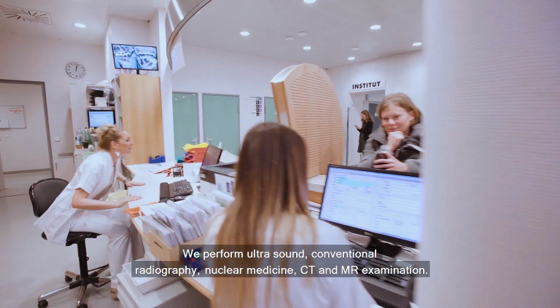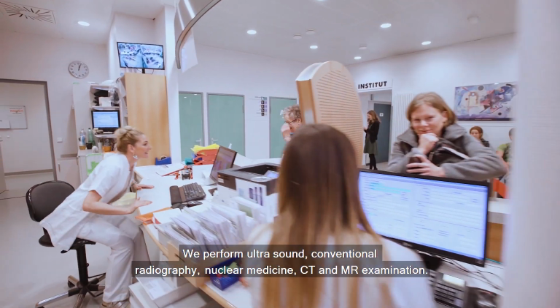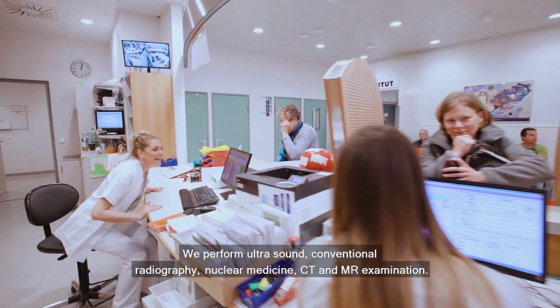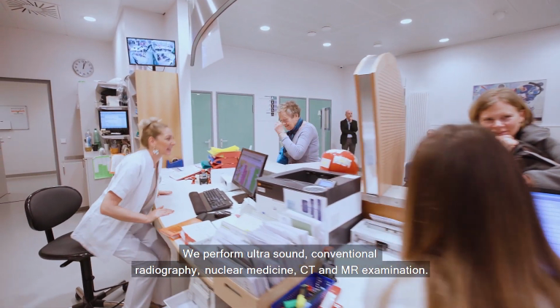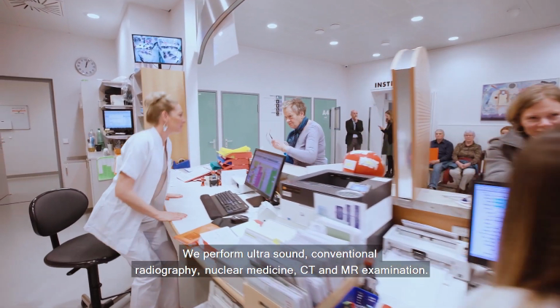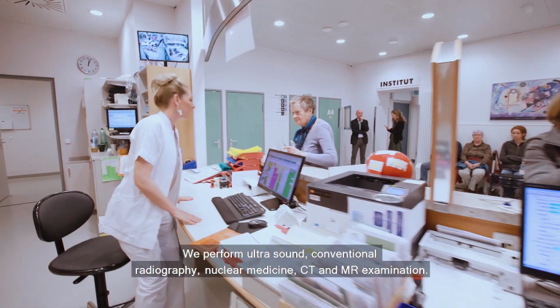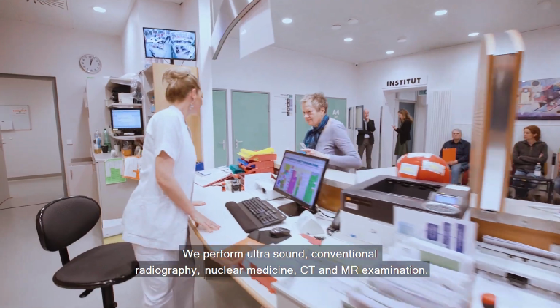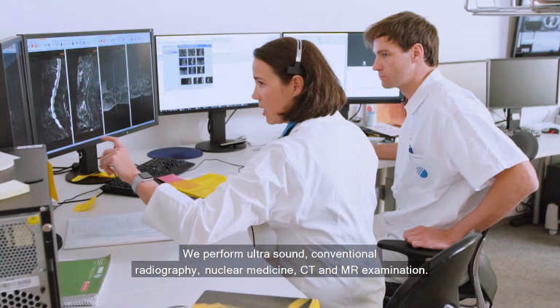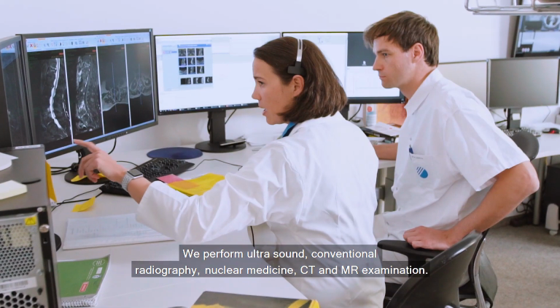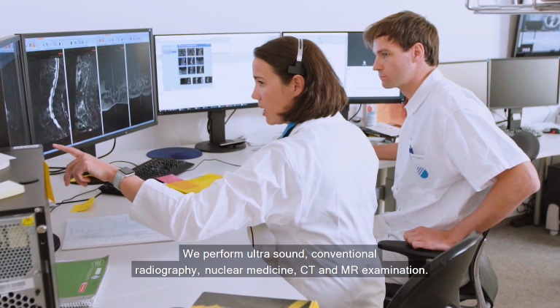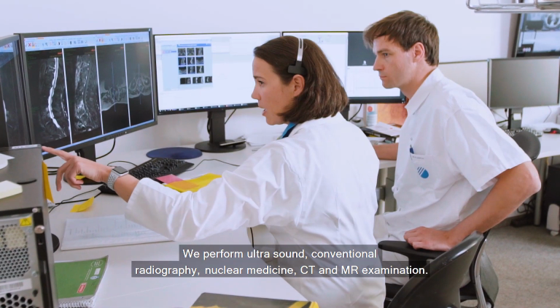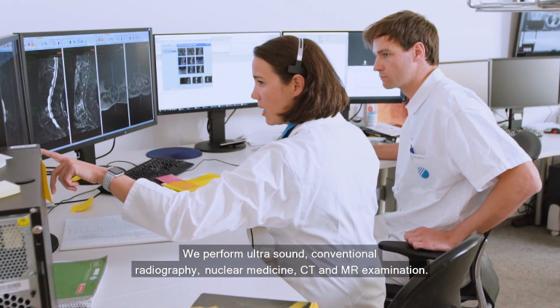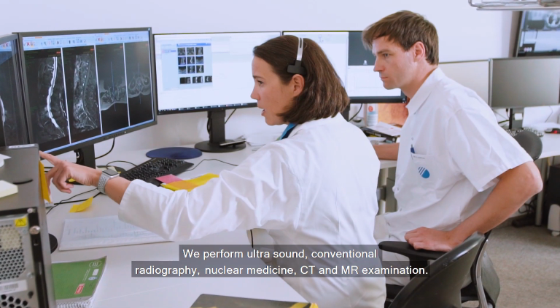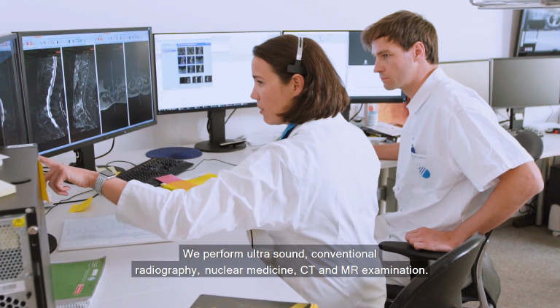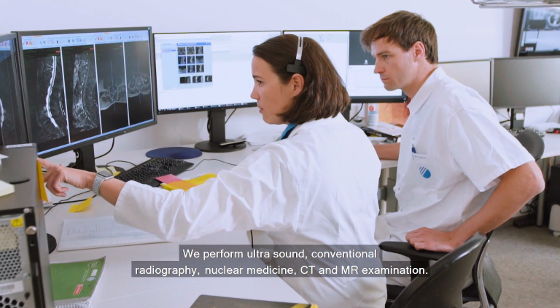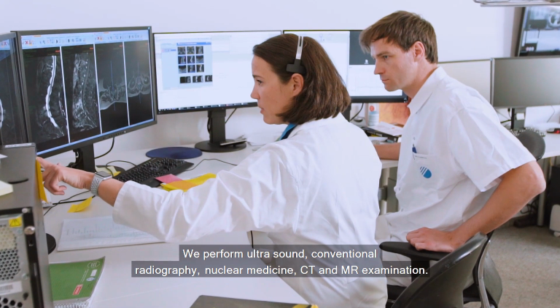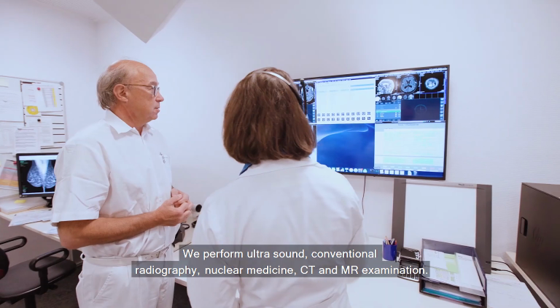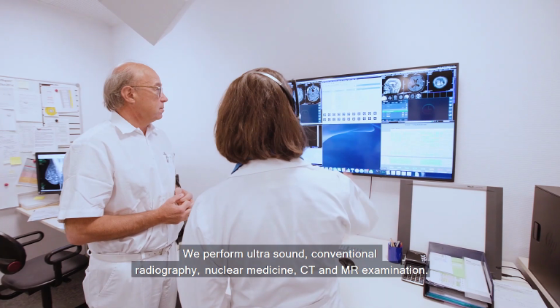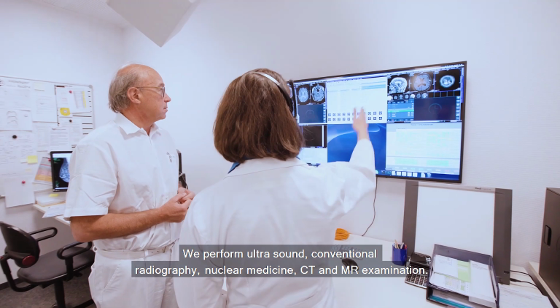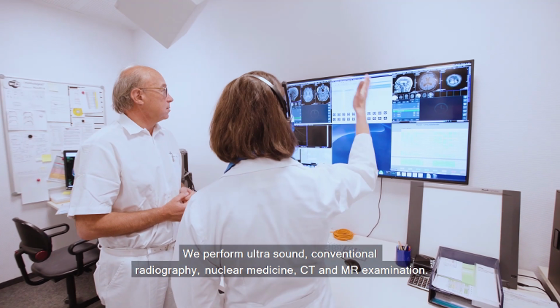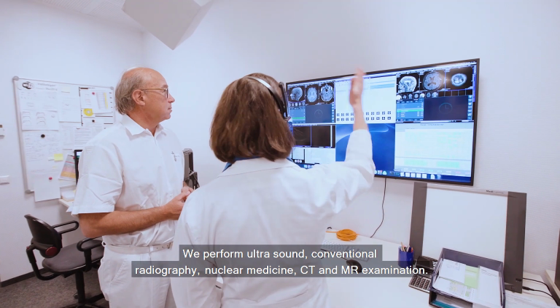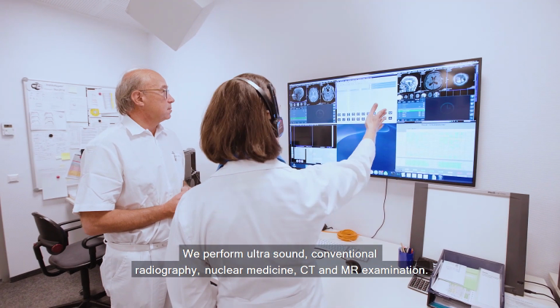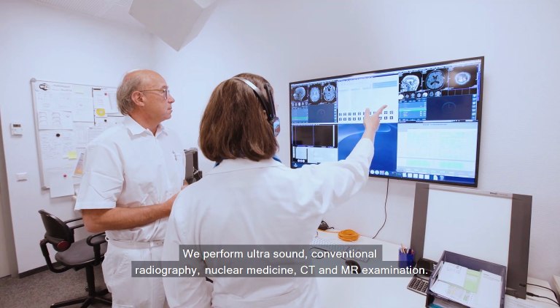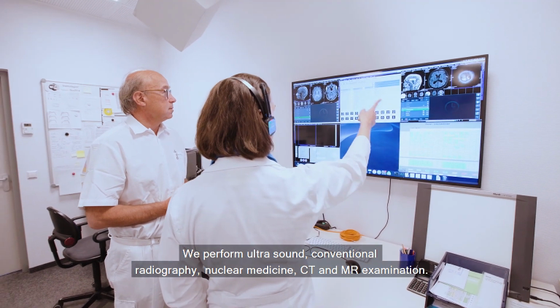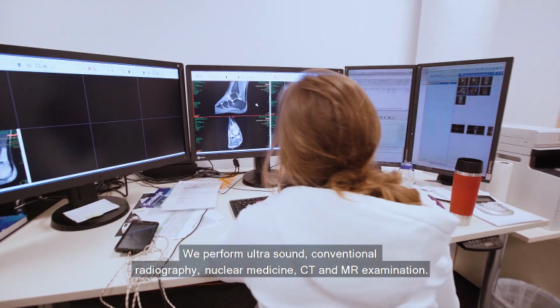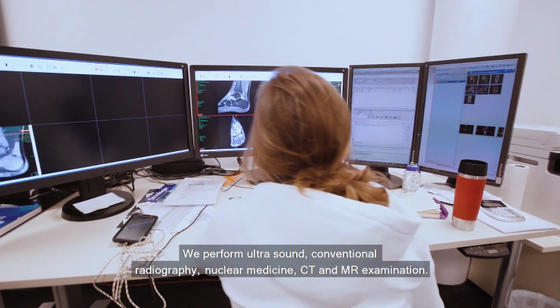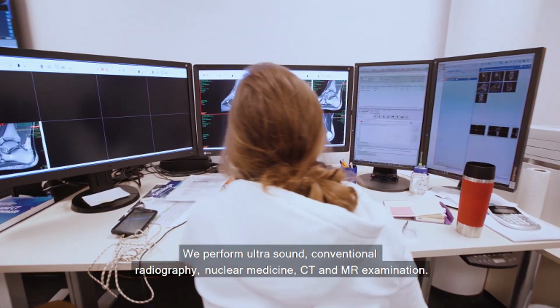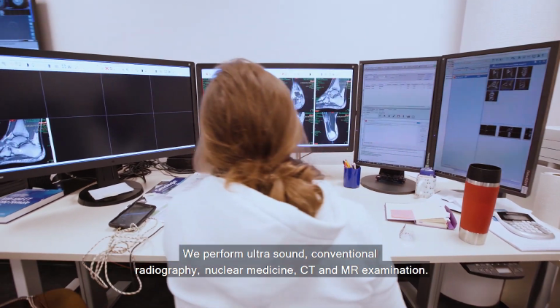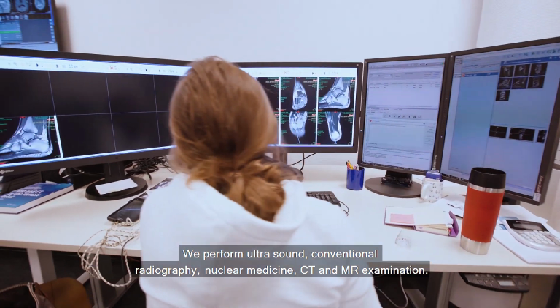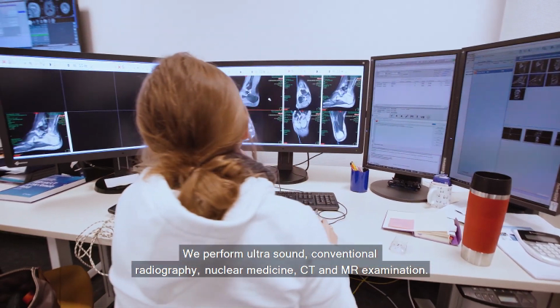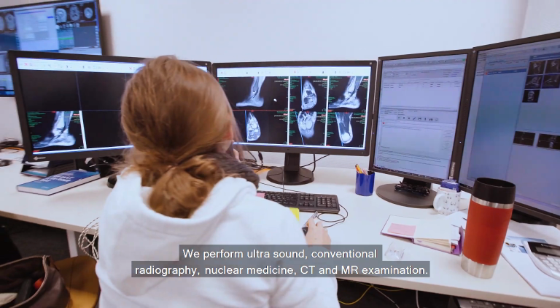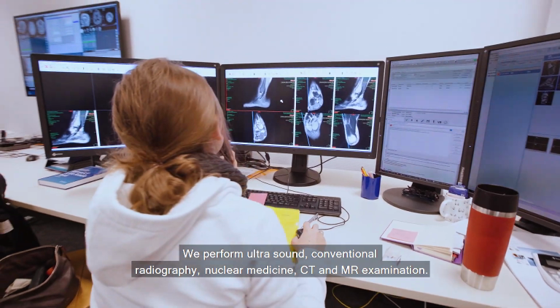We perform ultrasound, conventional radiography, nuclear medicine, CT and MR examinations.